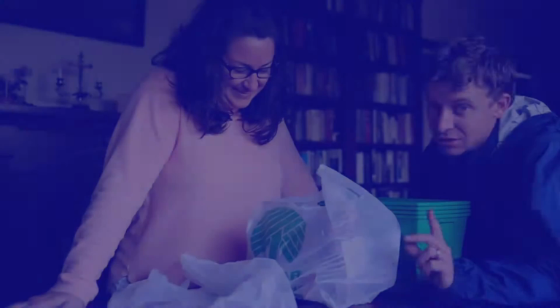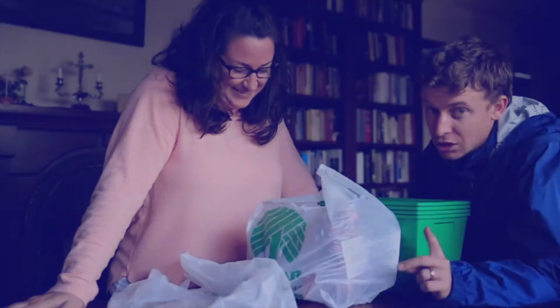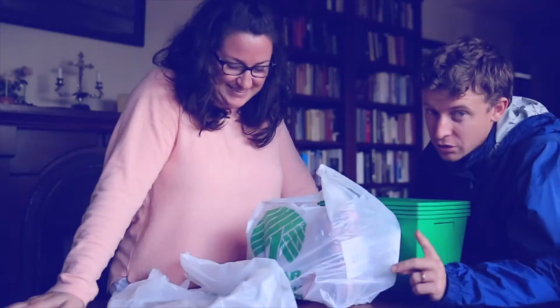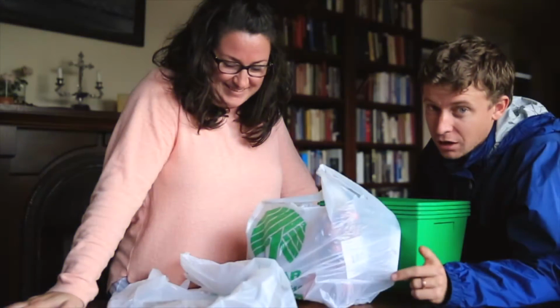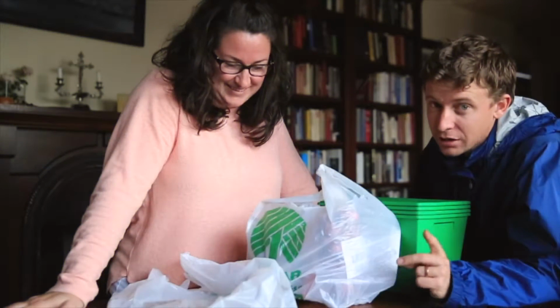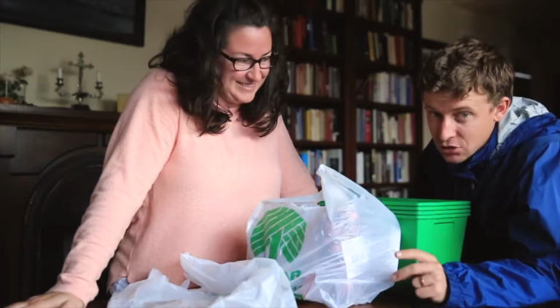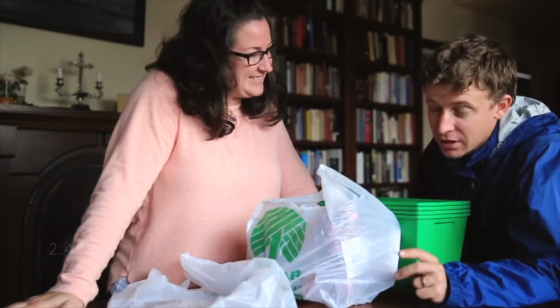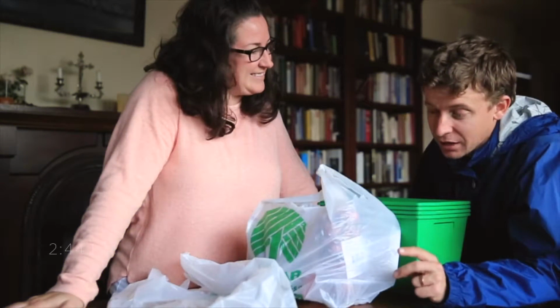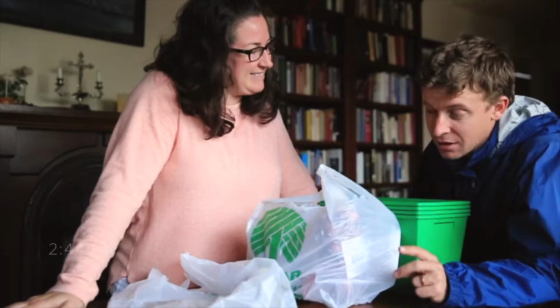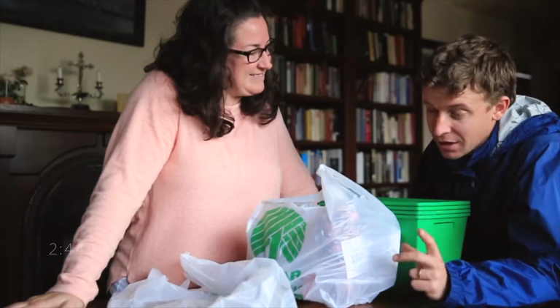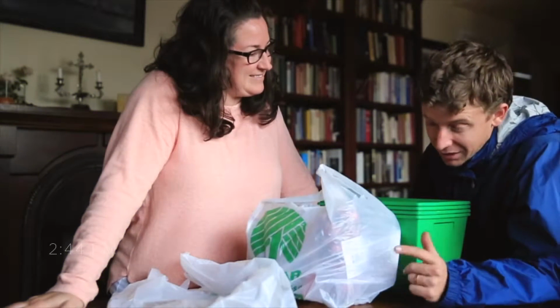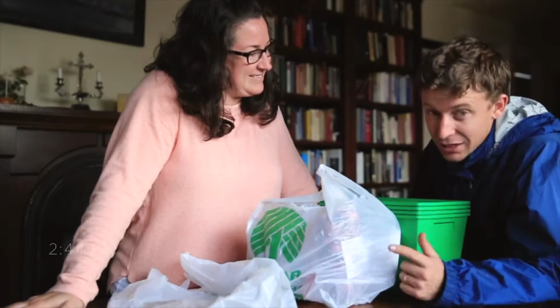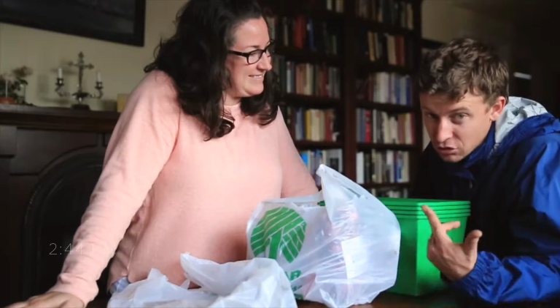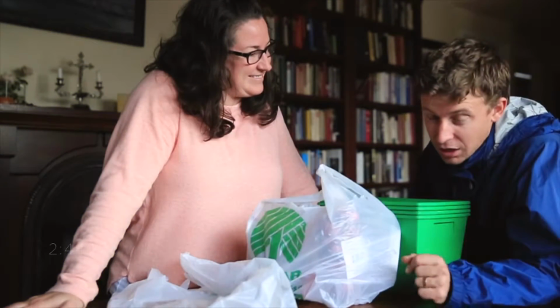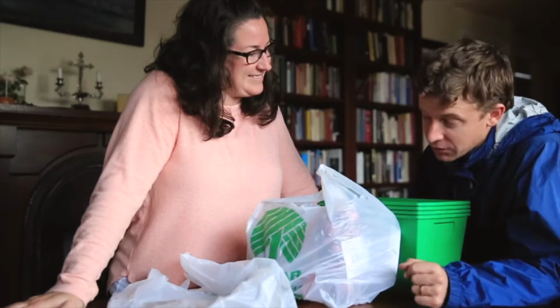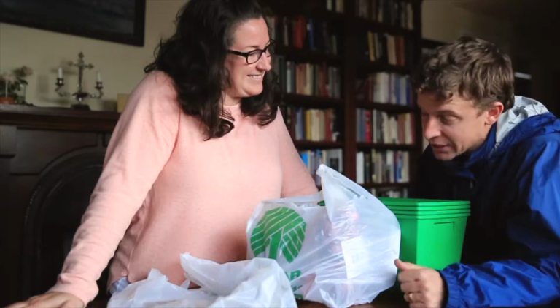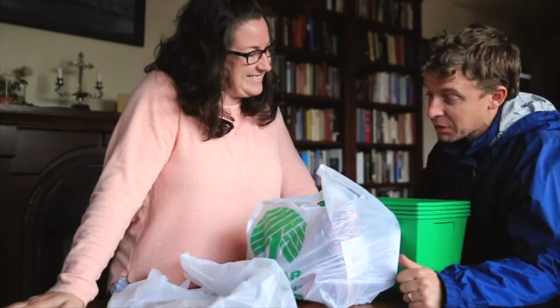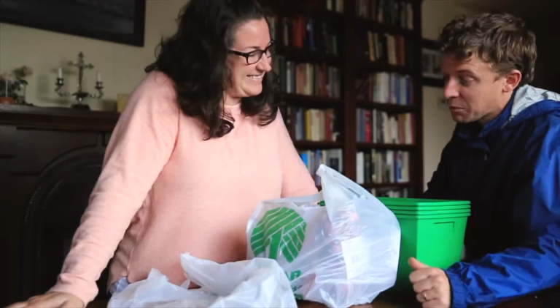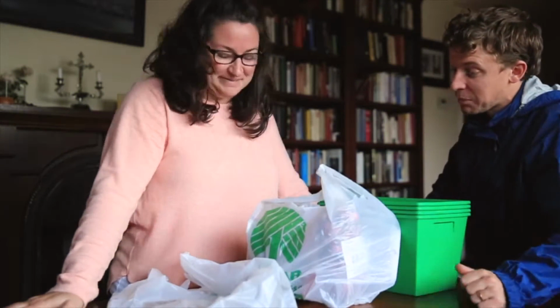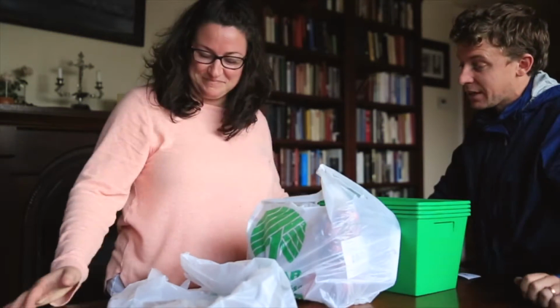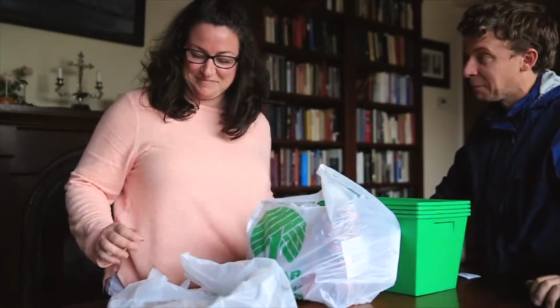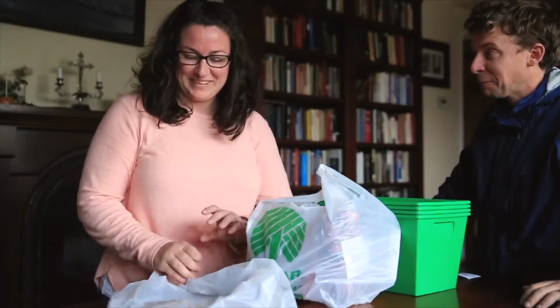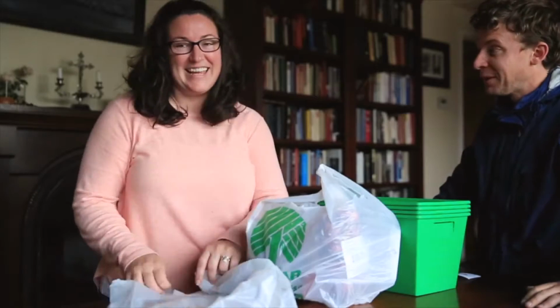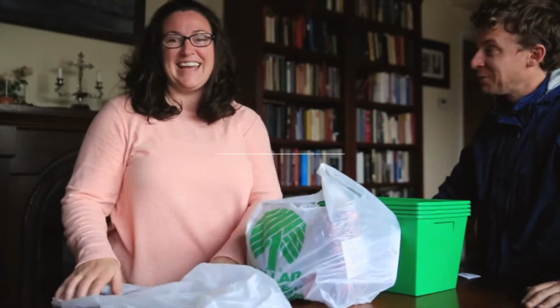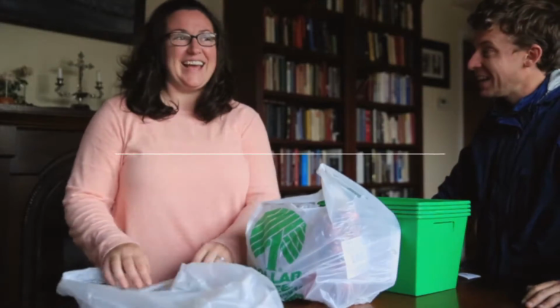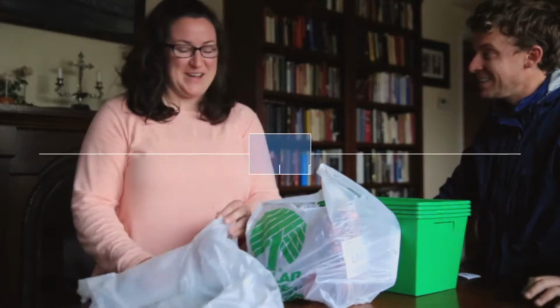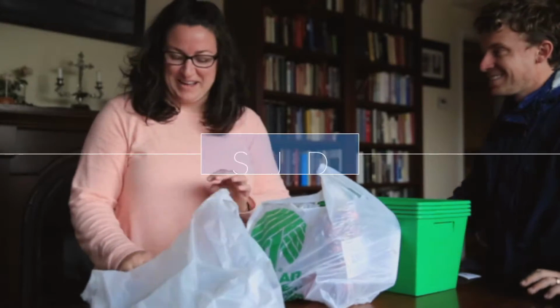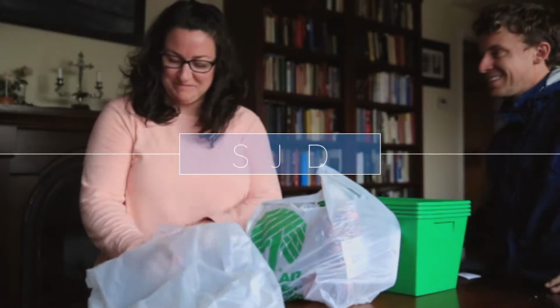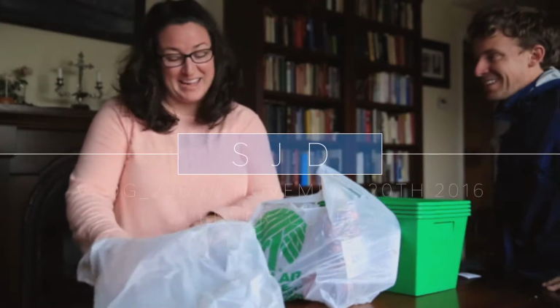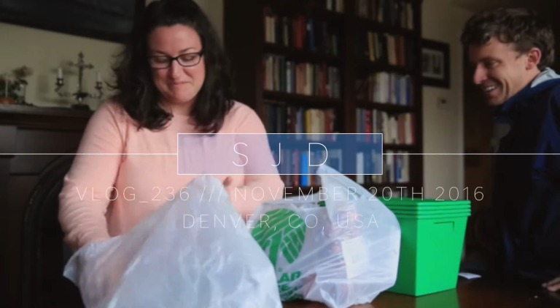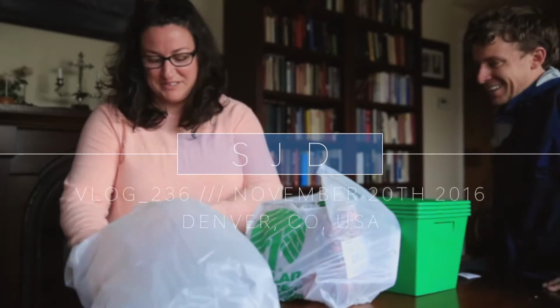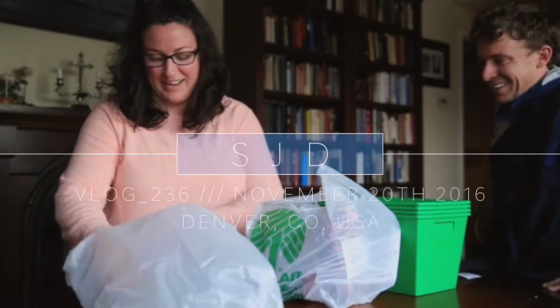Dollar Tree haul yesterday. I'm gonna let True Love explain what we picked up. What did we get? Okay, I had so much fun.